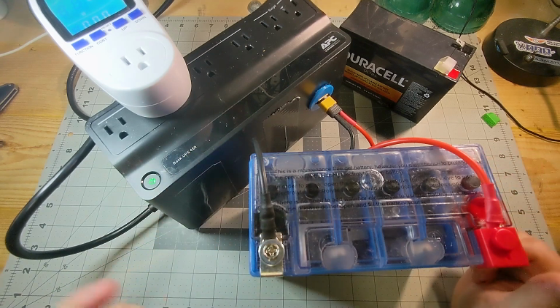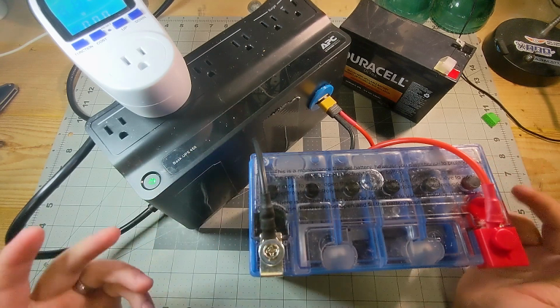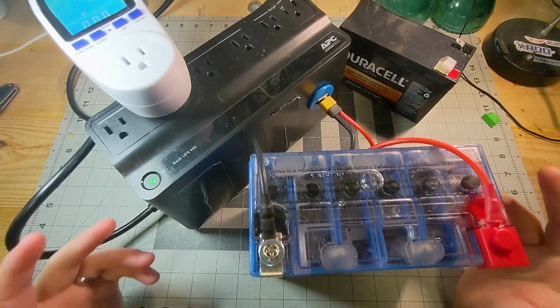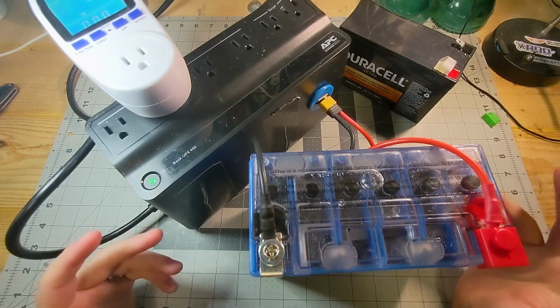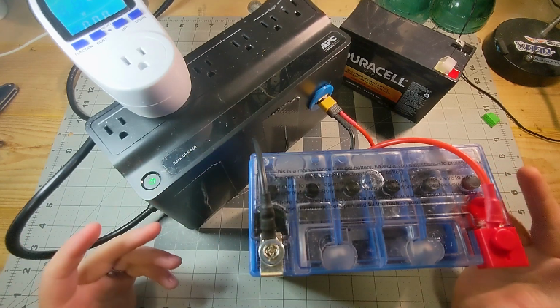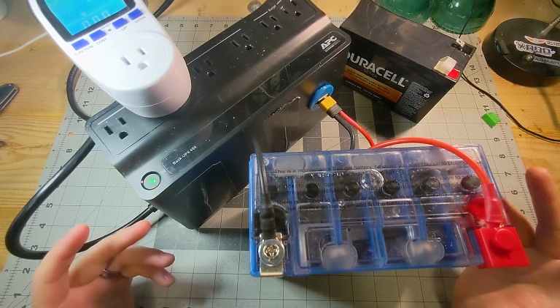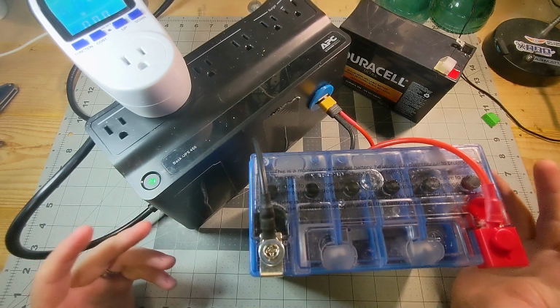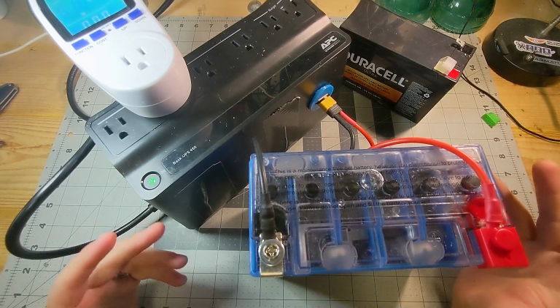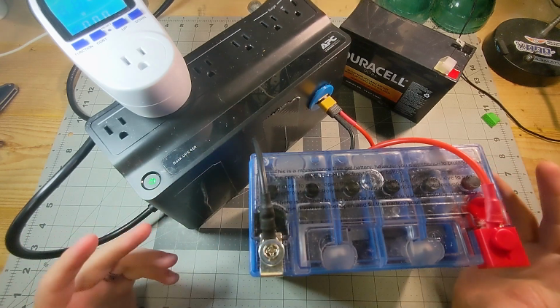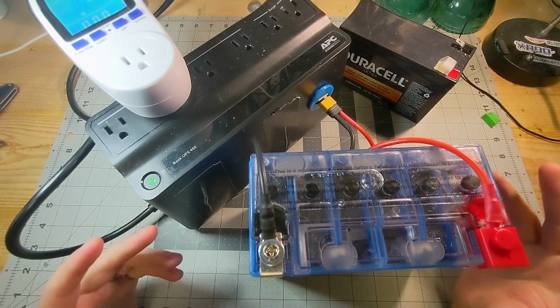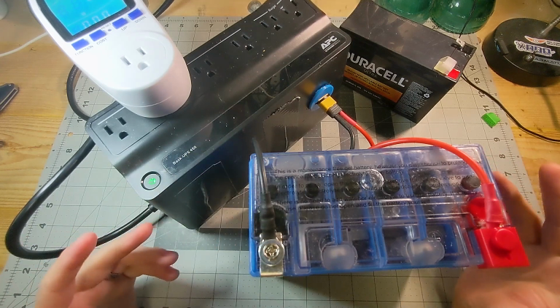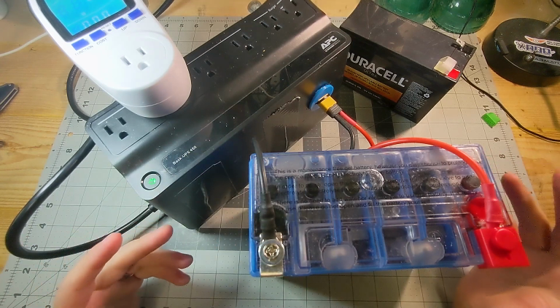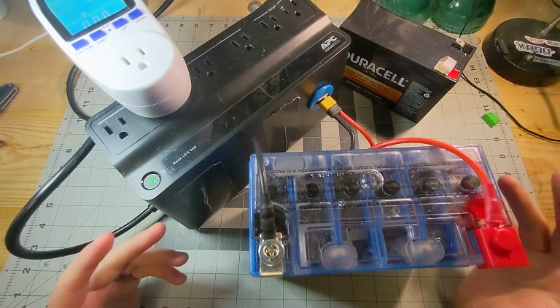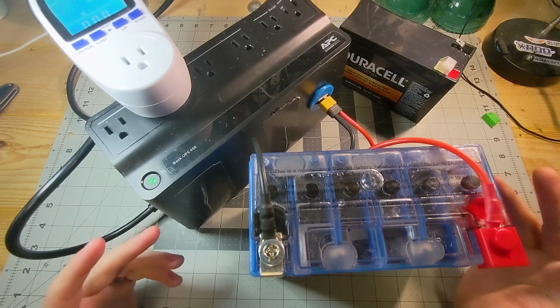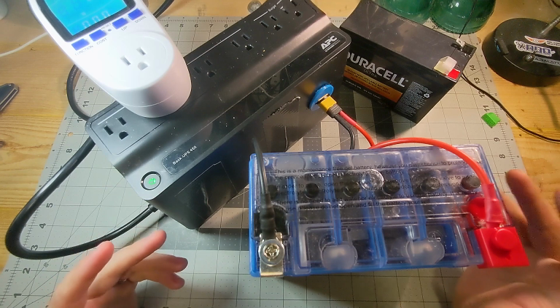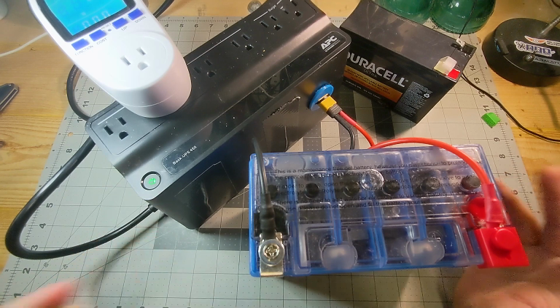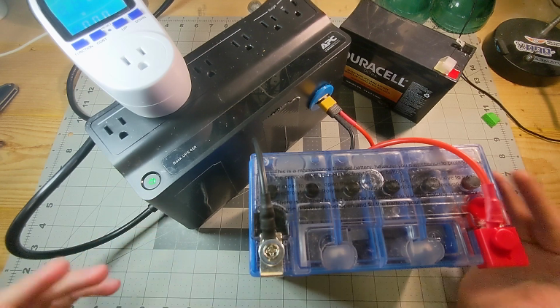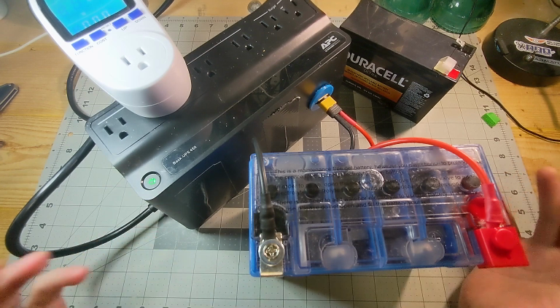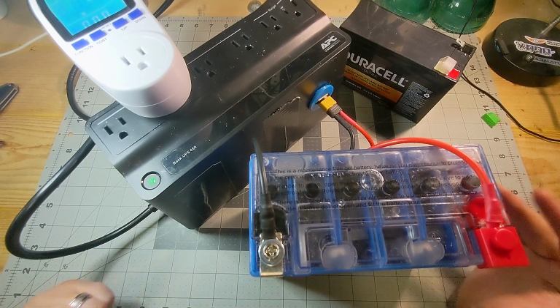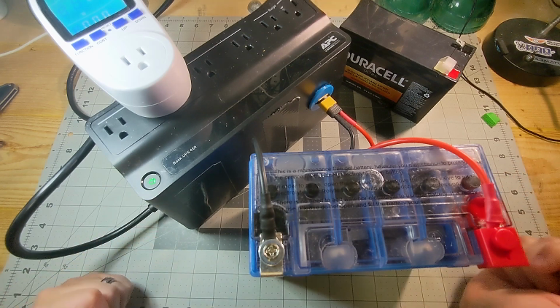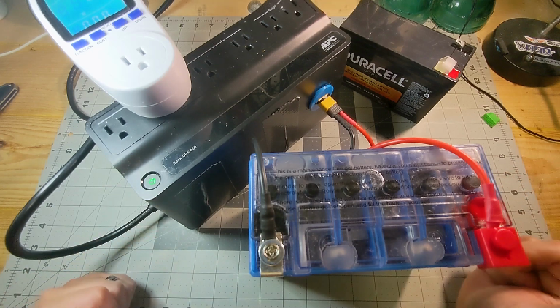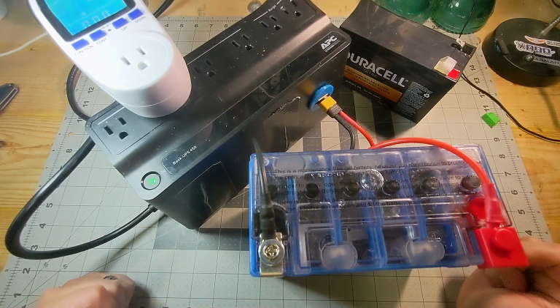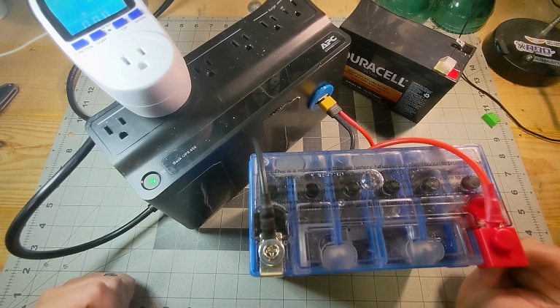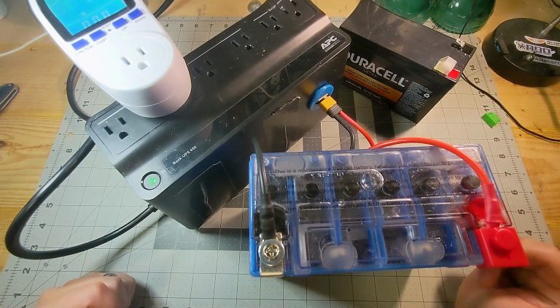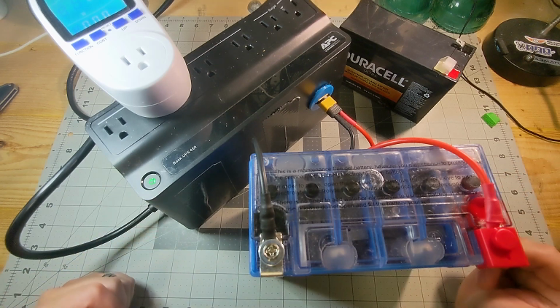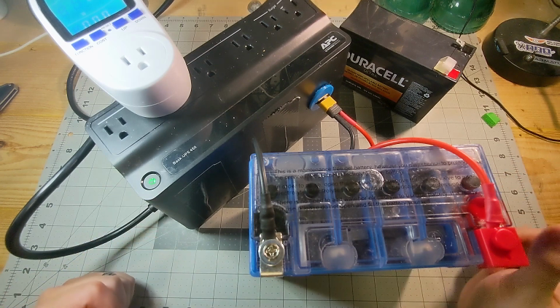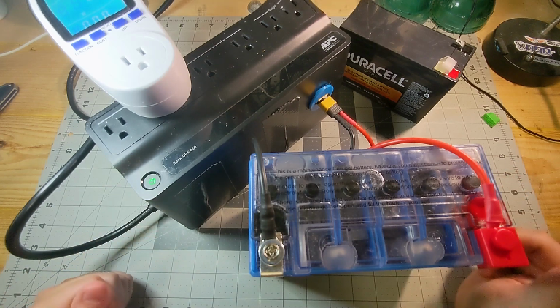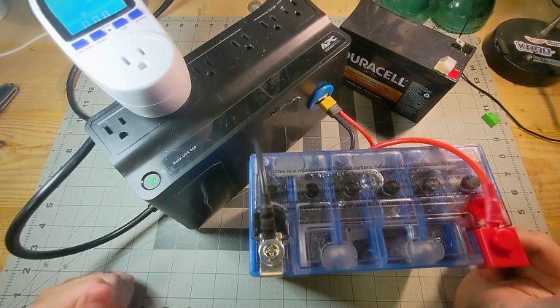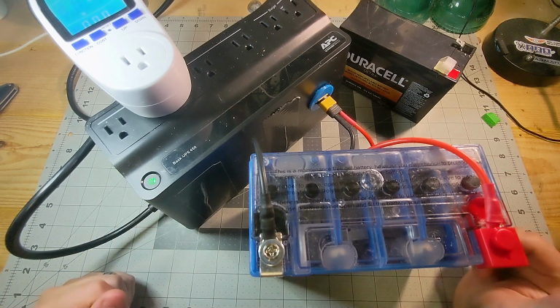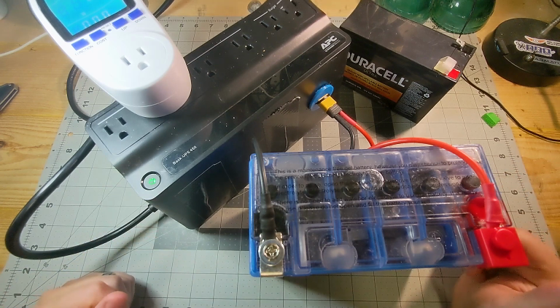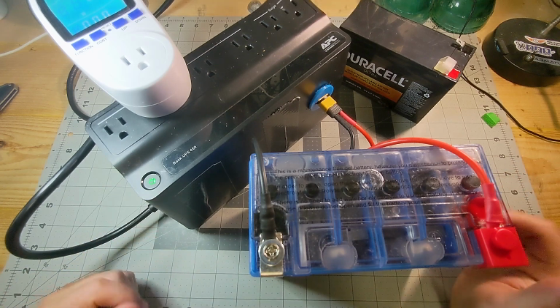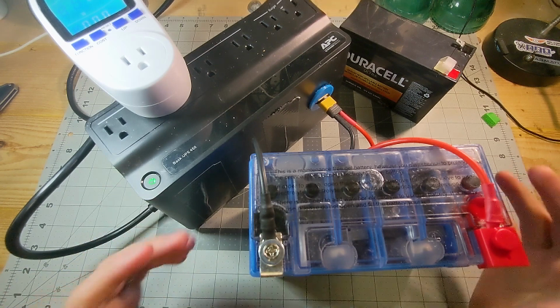I think I figured out how to do video and audio a little better. The lighting's still kind of a joke. And then B,